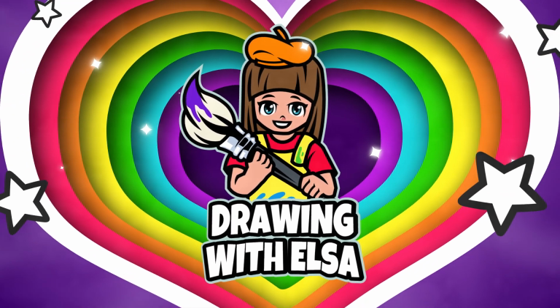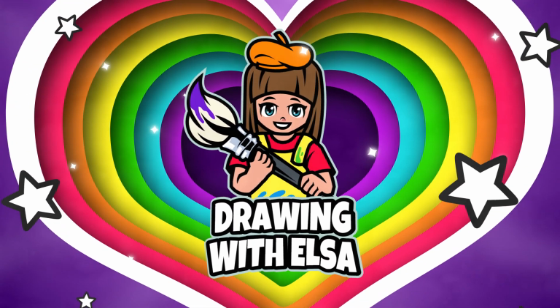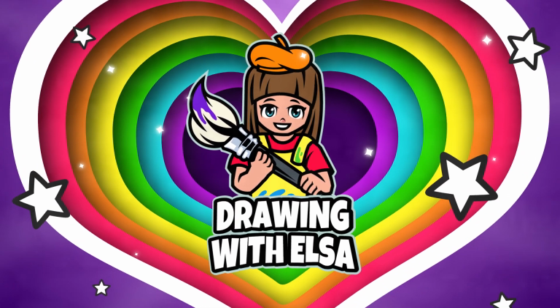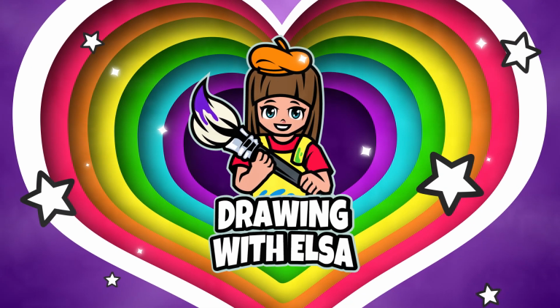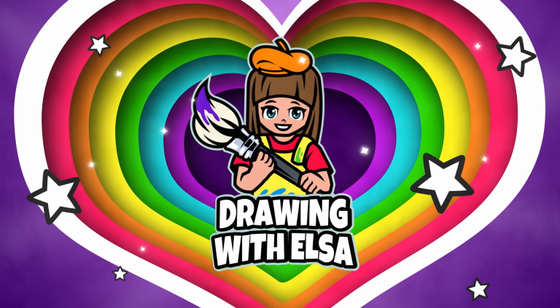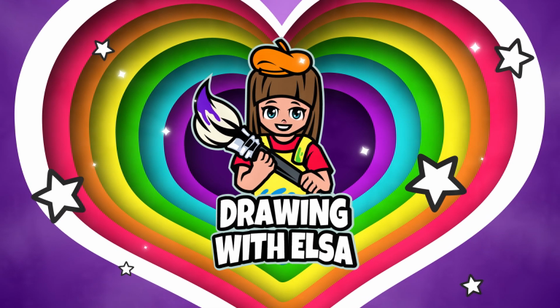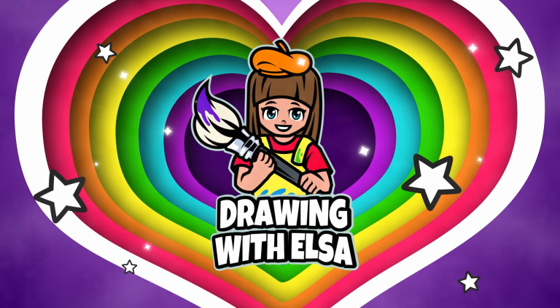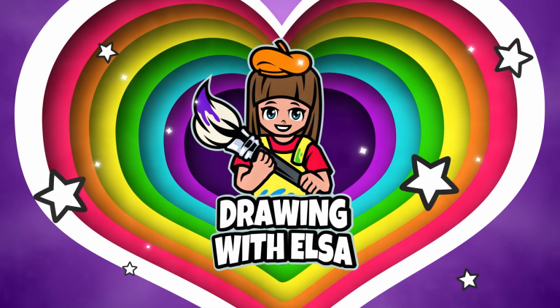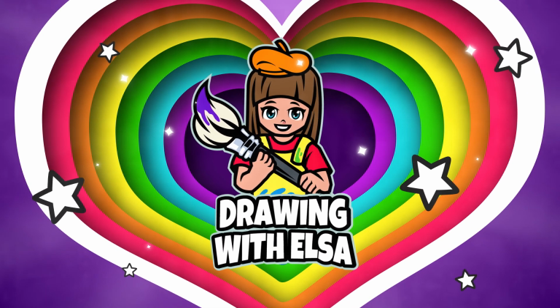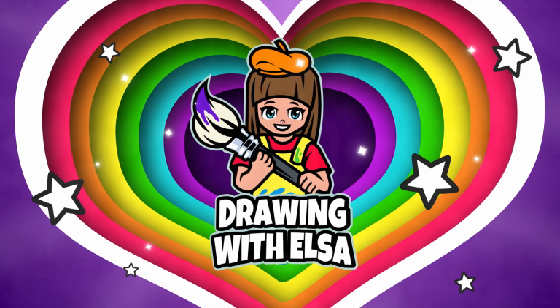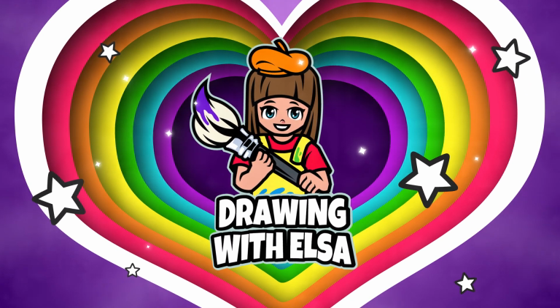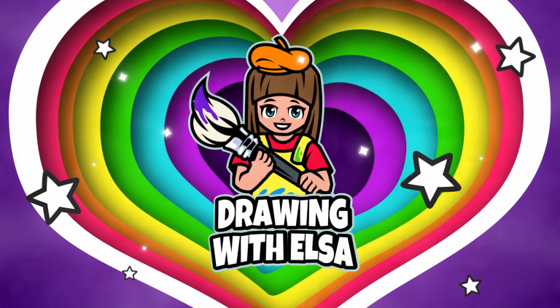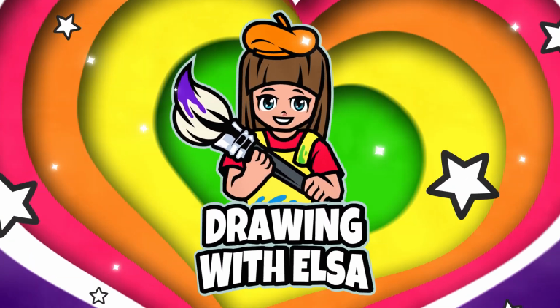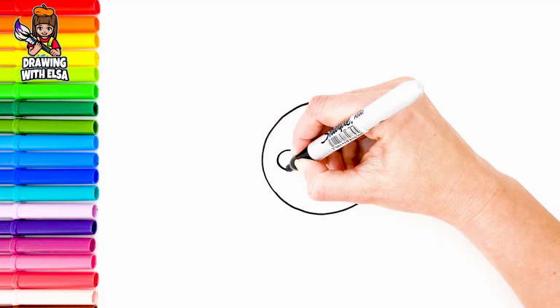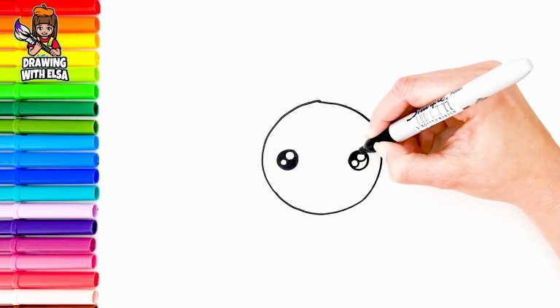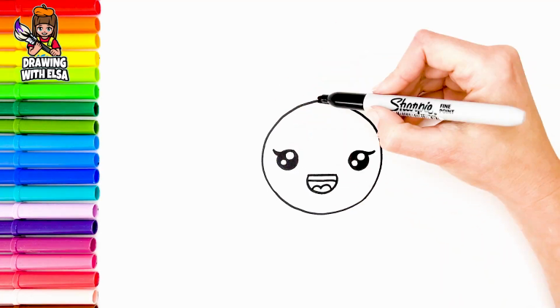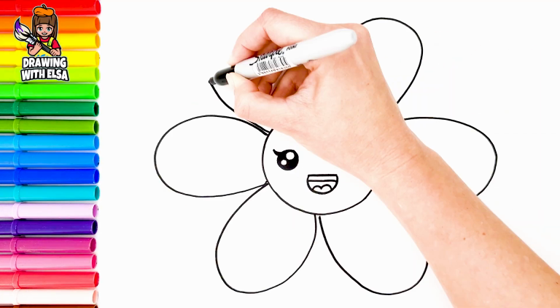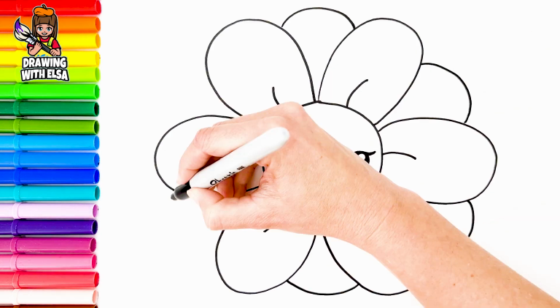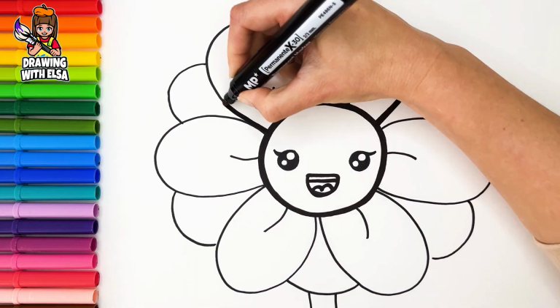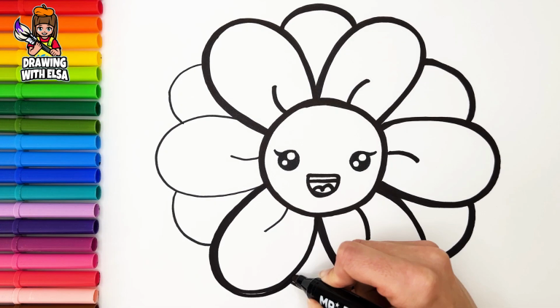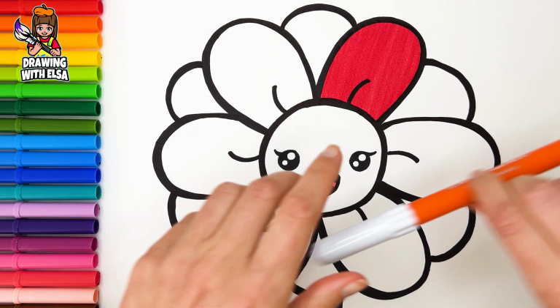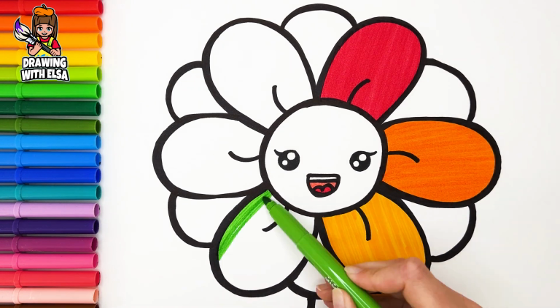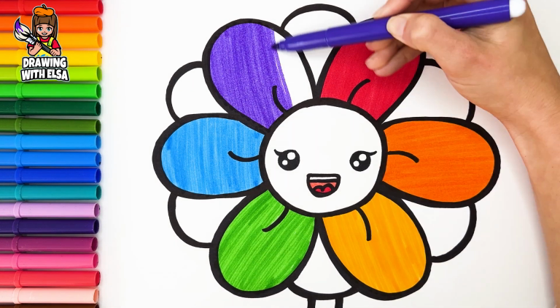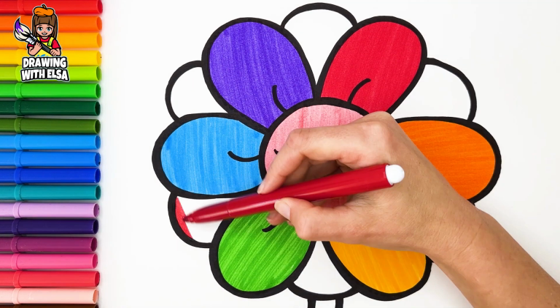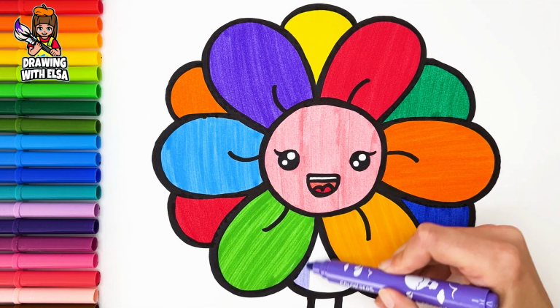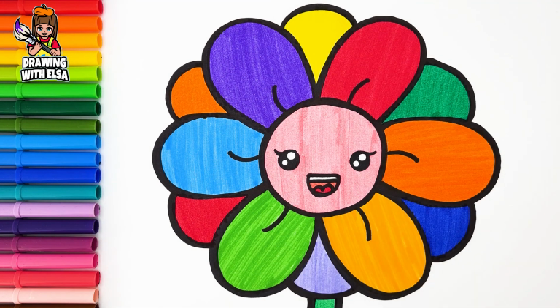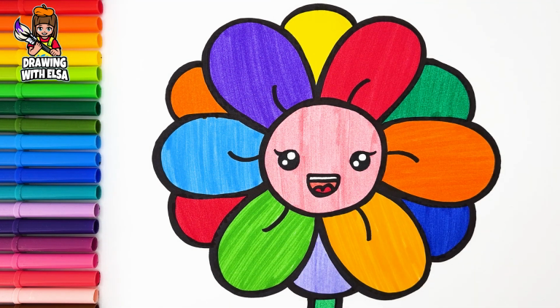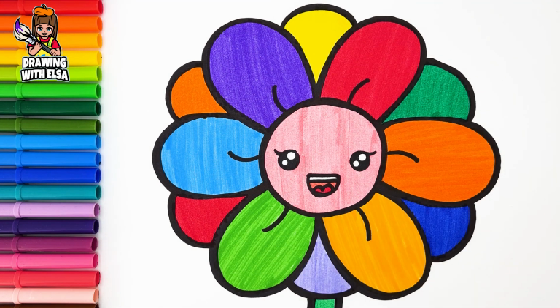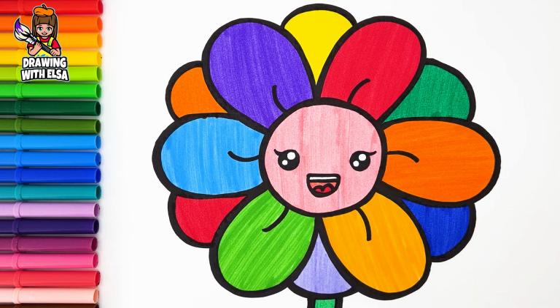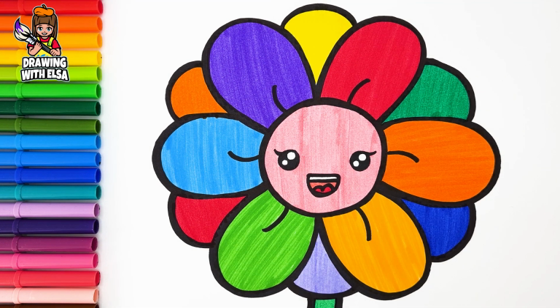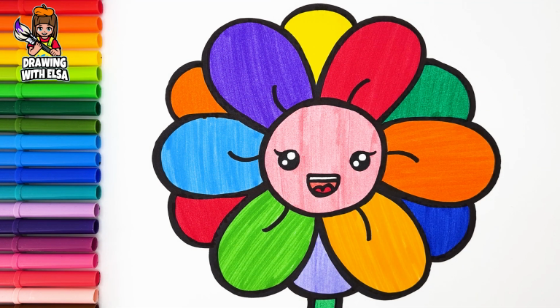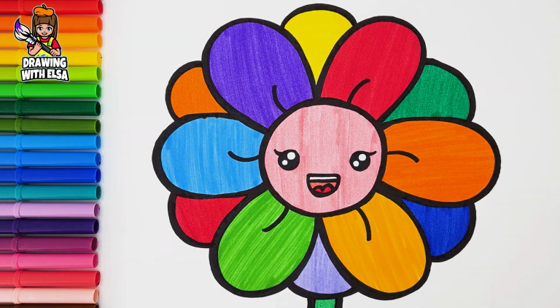Drawing with Elsa. Hello, guys! It's Elsa! Let's start drawing.